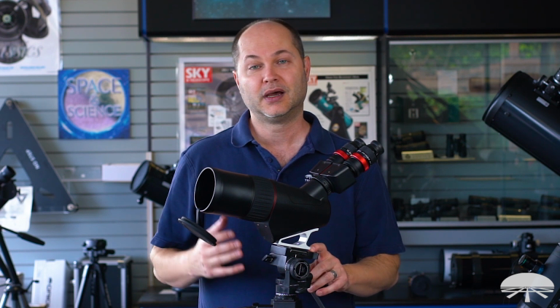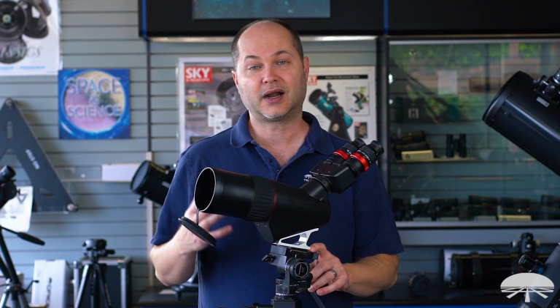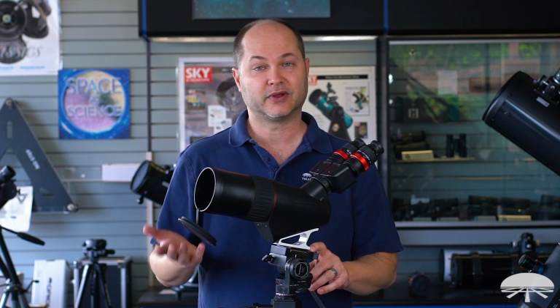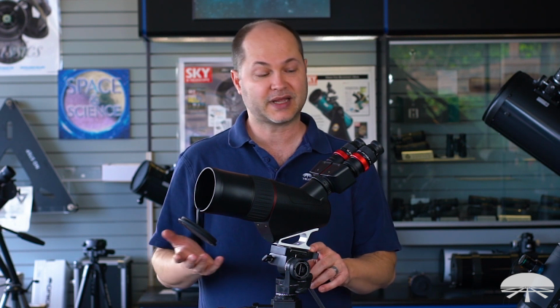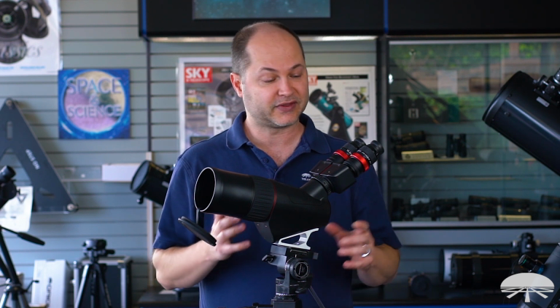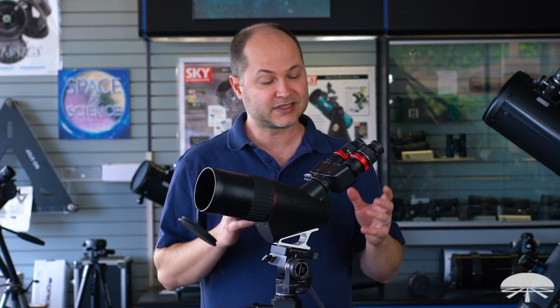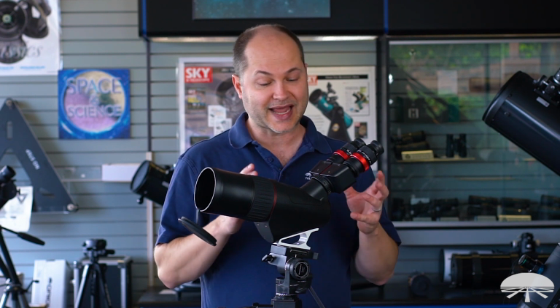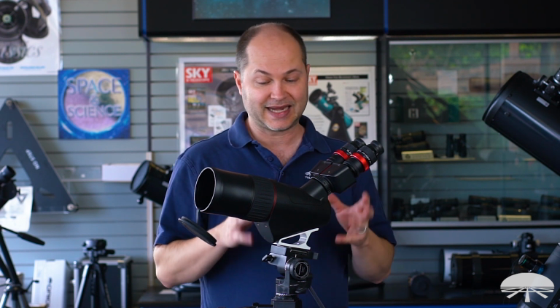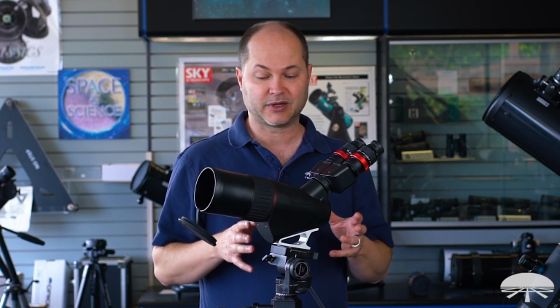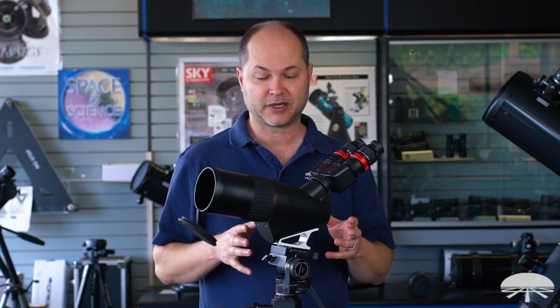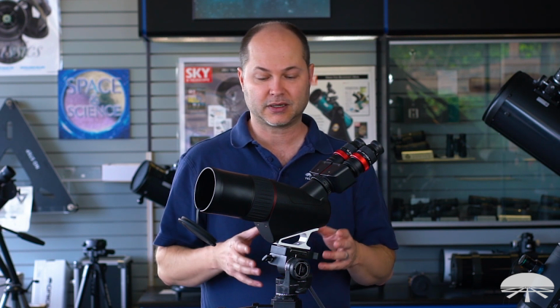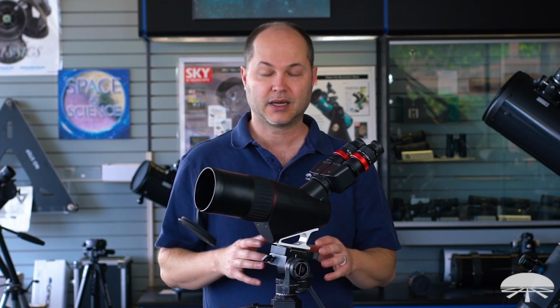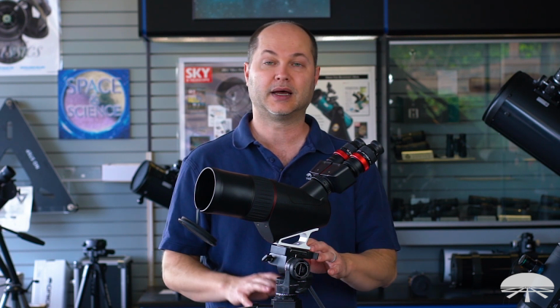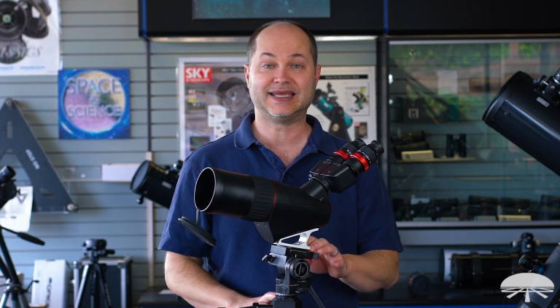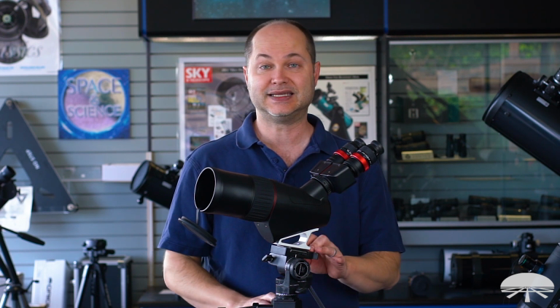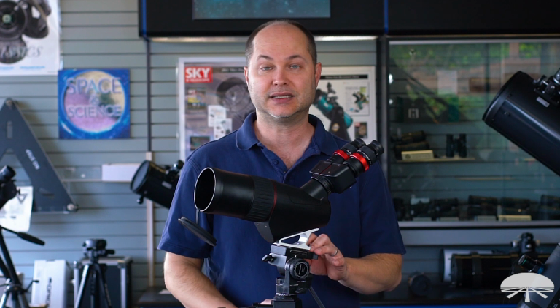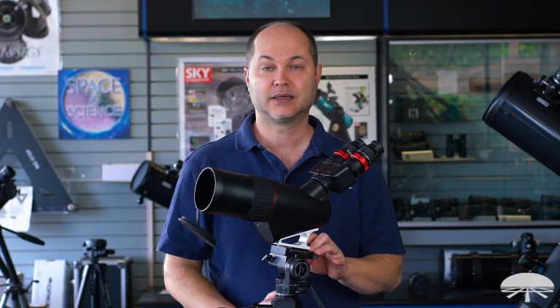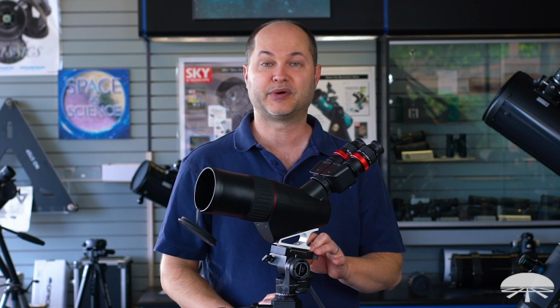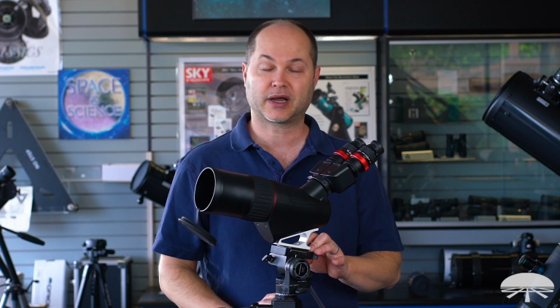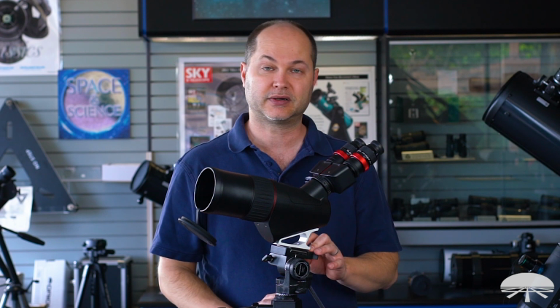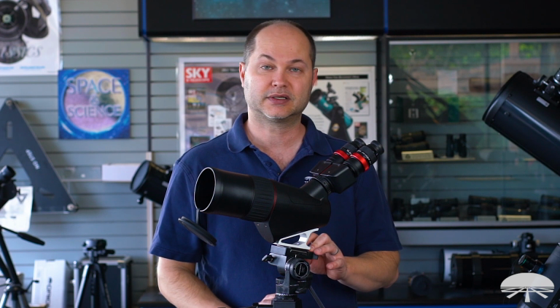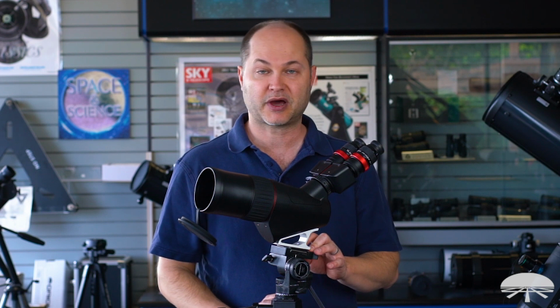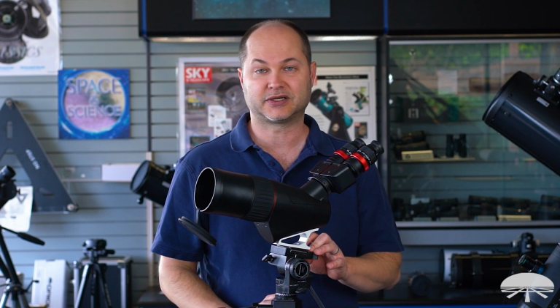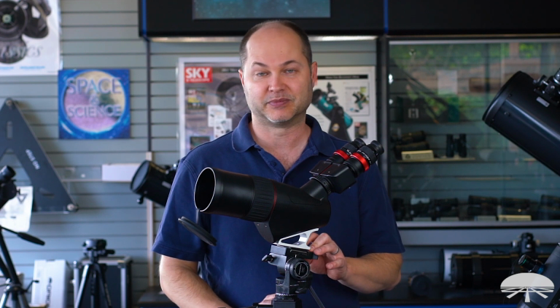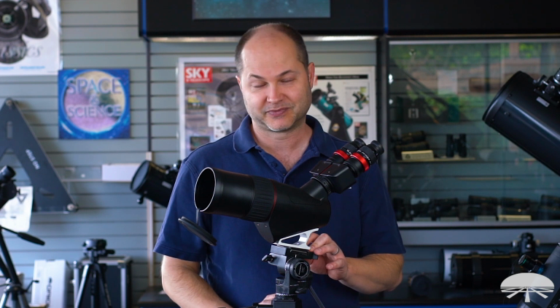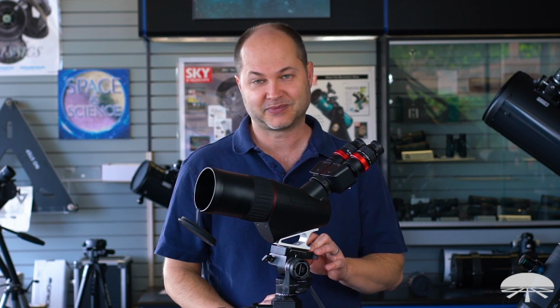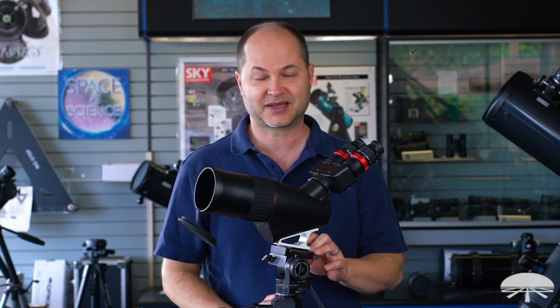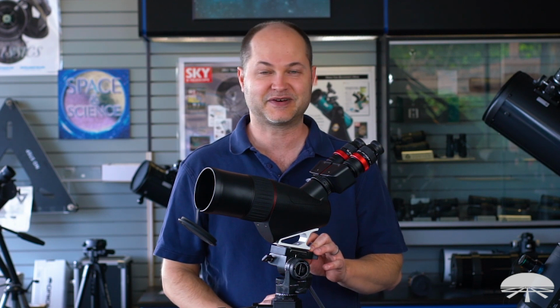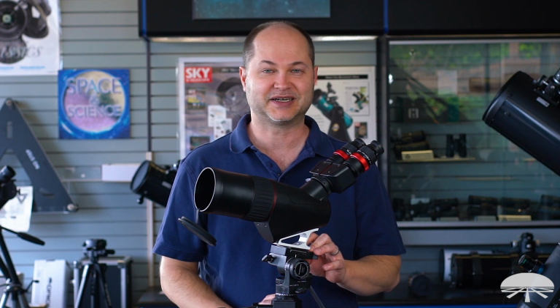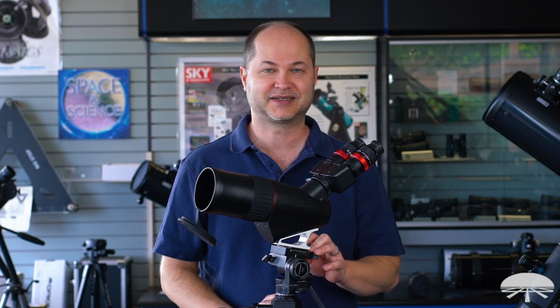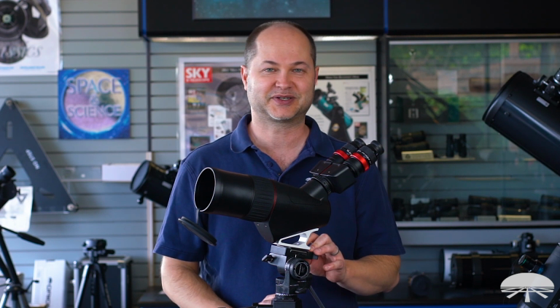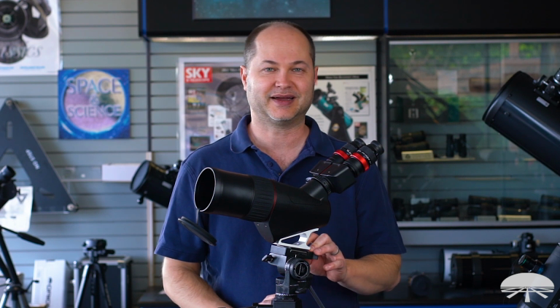All right, well there you have it — this is the 80mm ED Binocular Spotting Scope. Thank you very much. Clear skies.